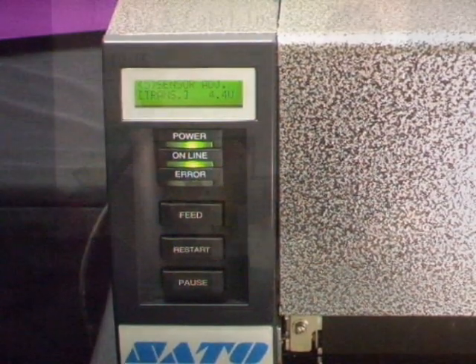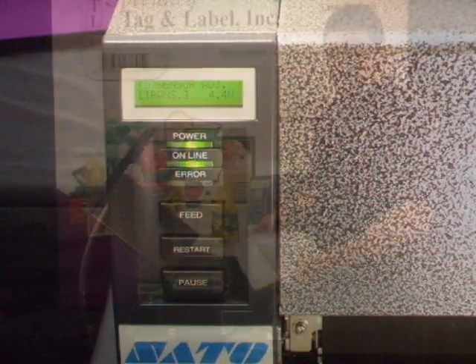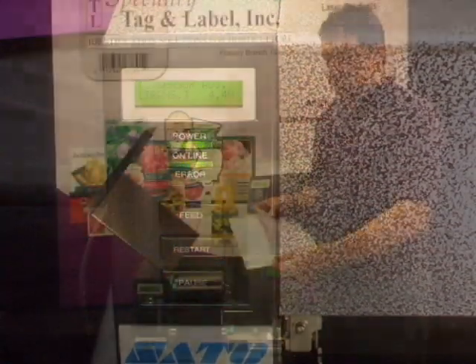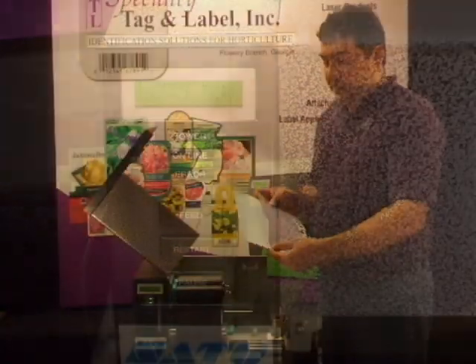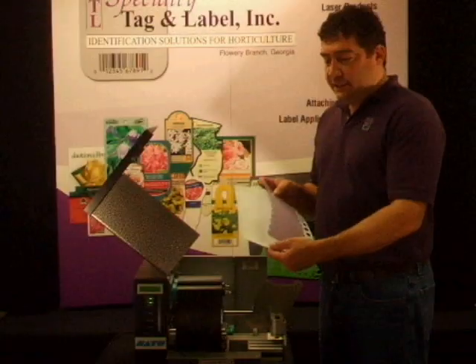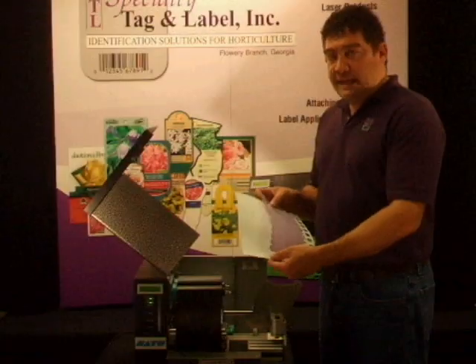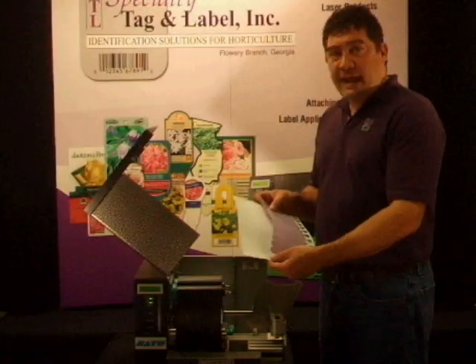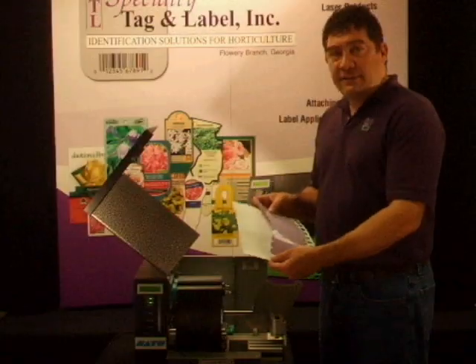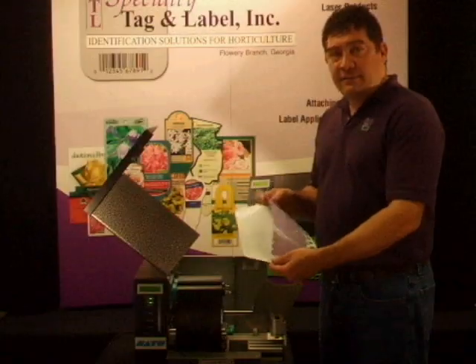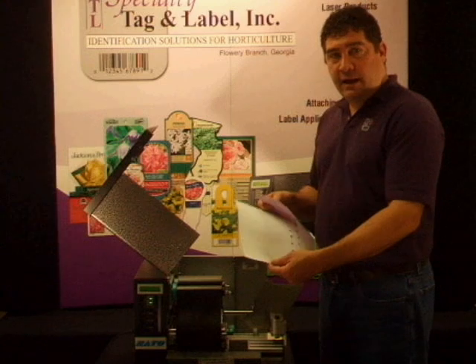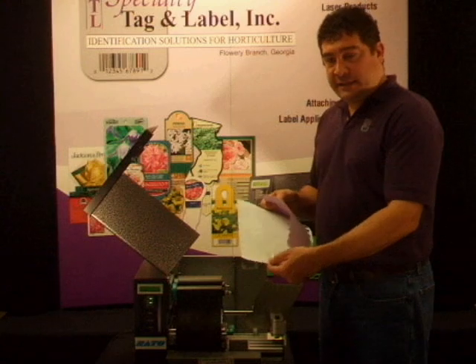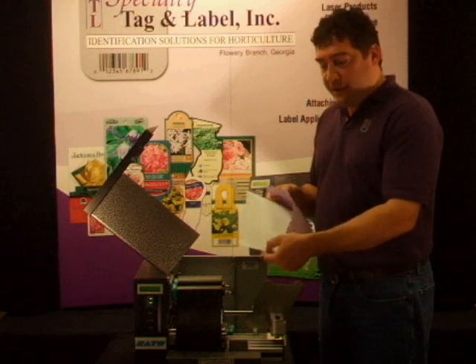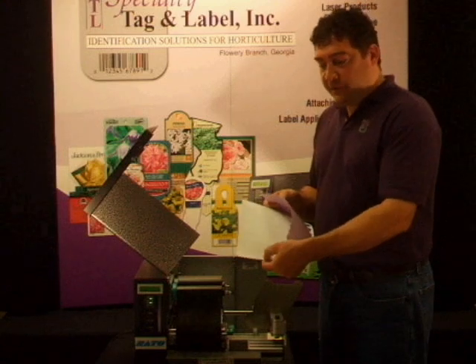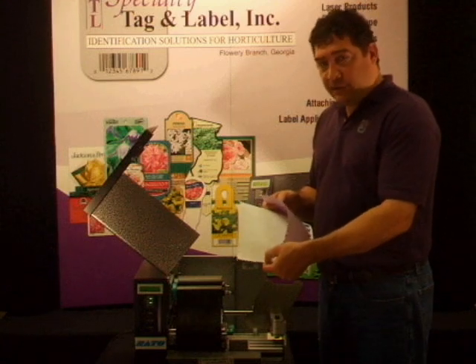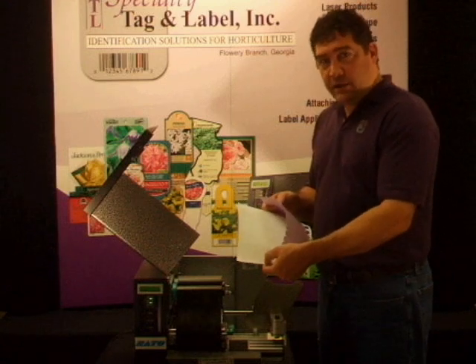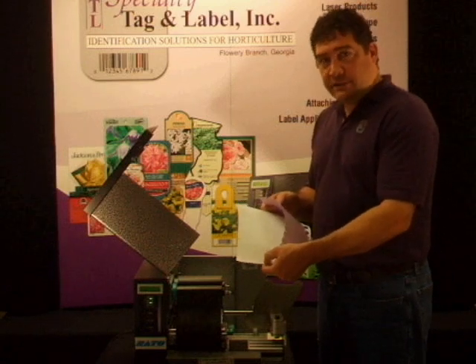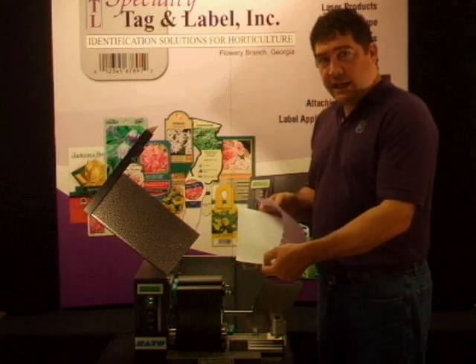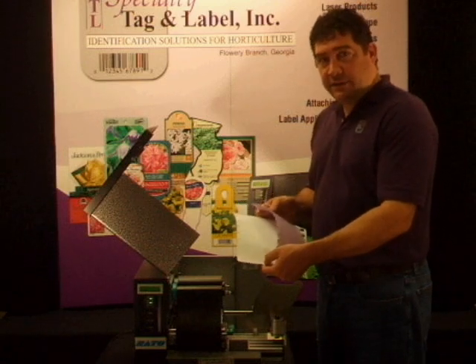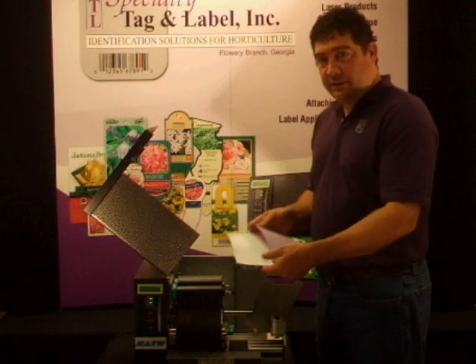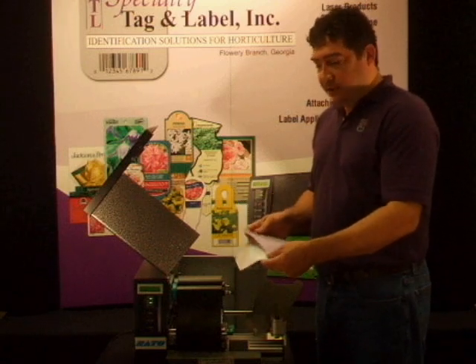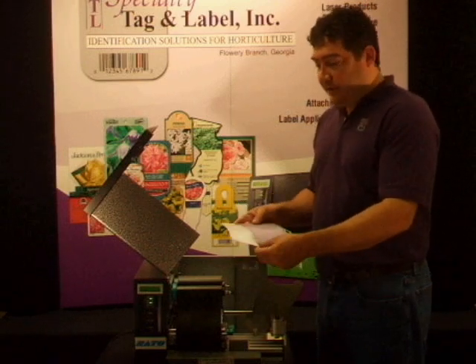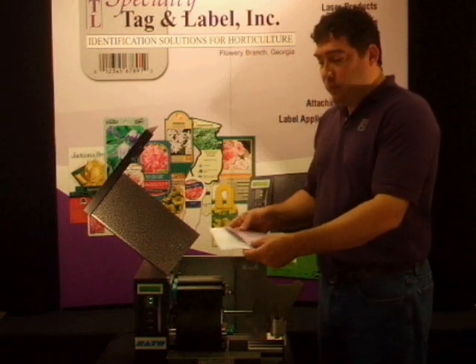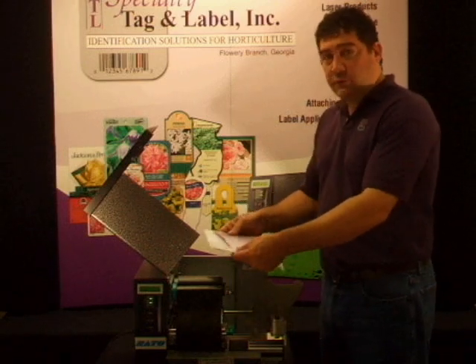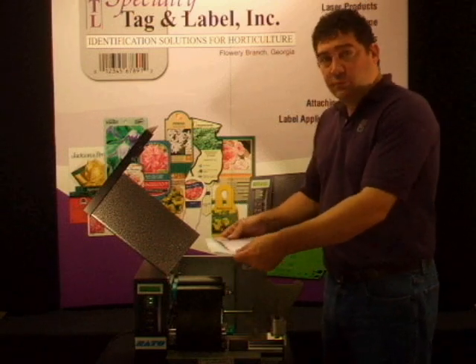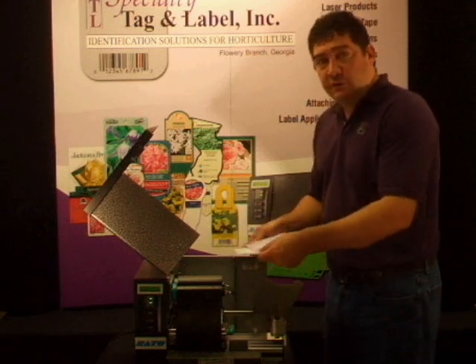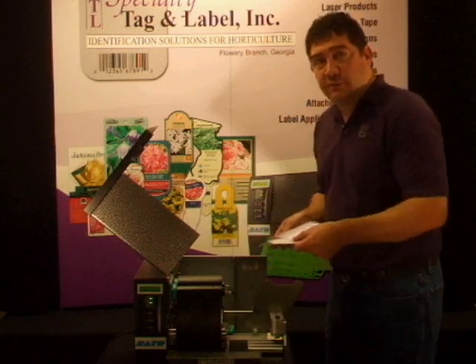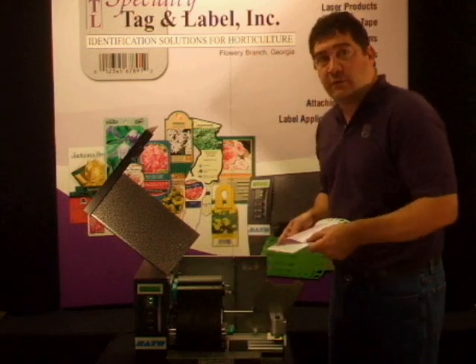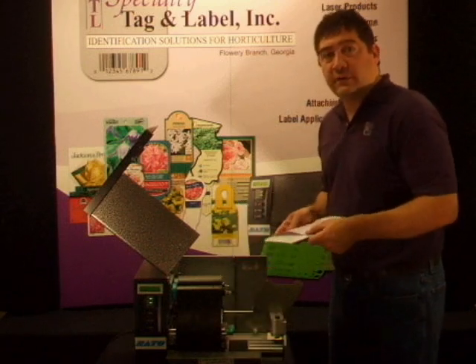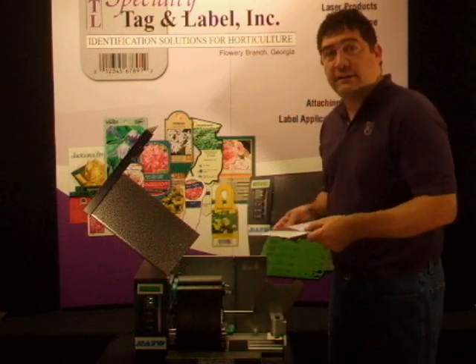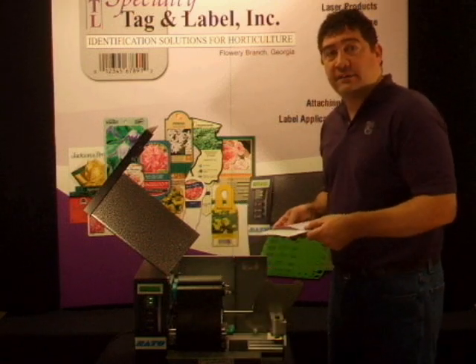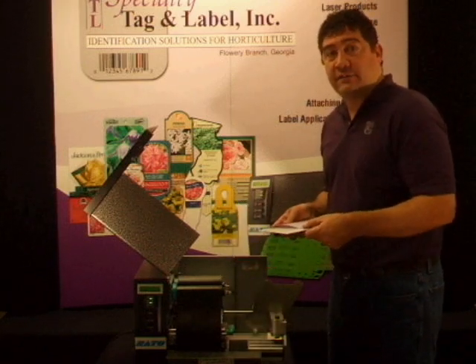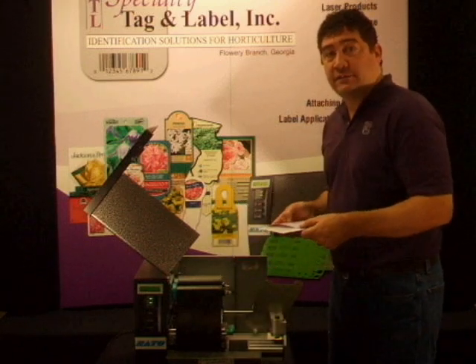If you're printing on tags, pop tags, or slip-on tags, at this point remove them from underneath the sensors.